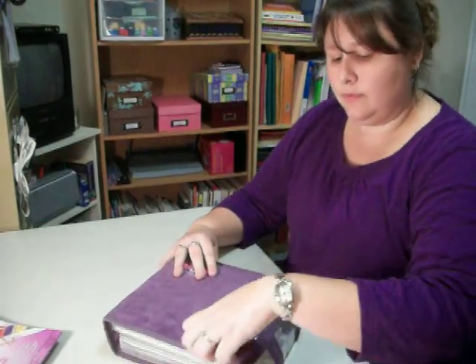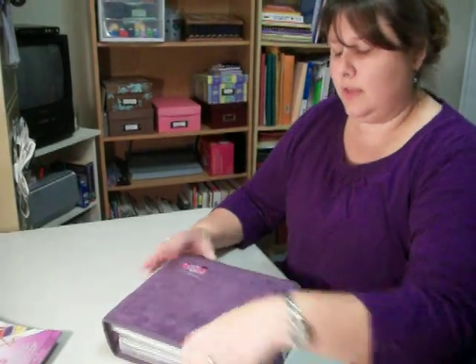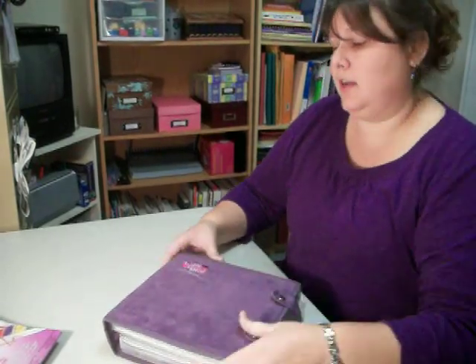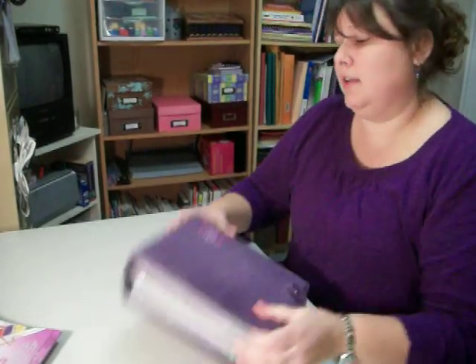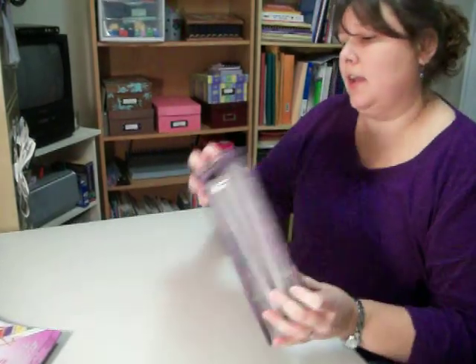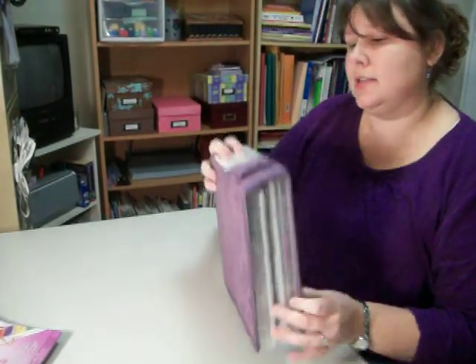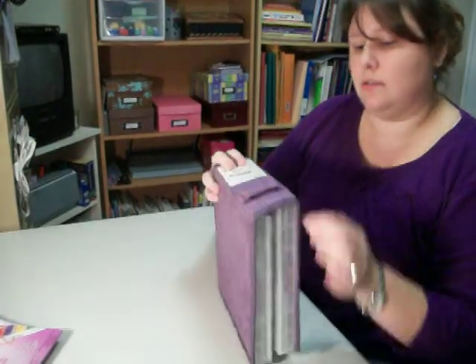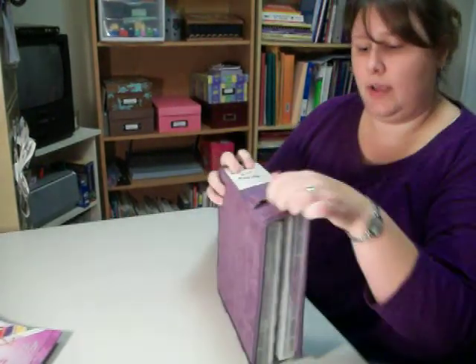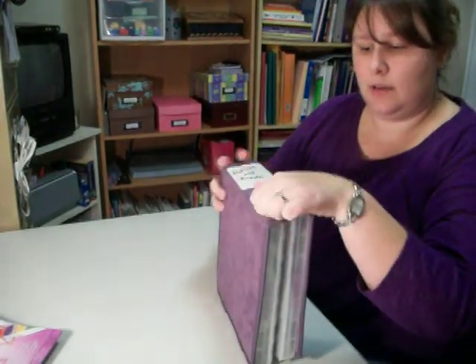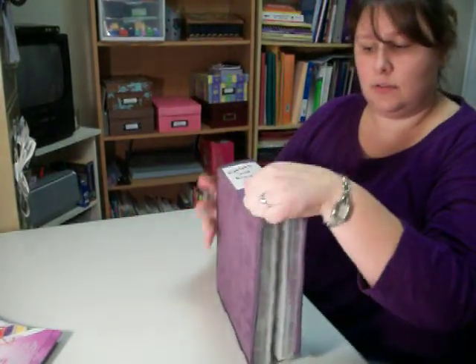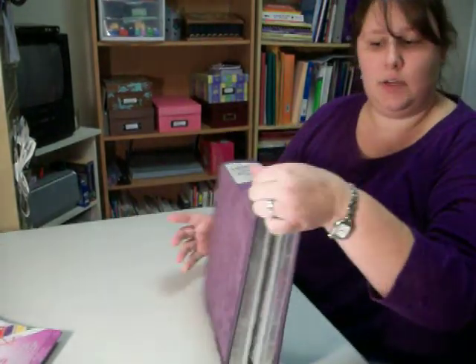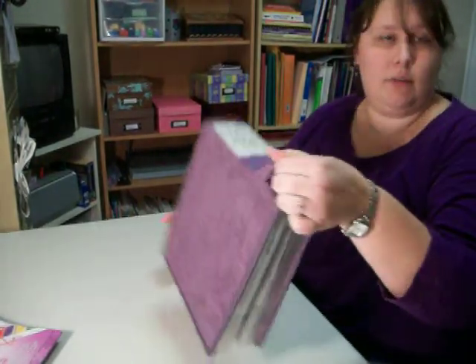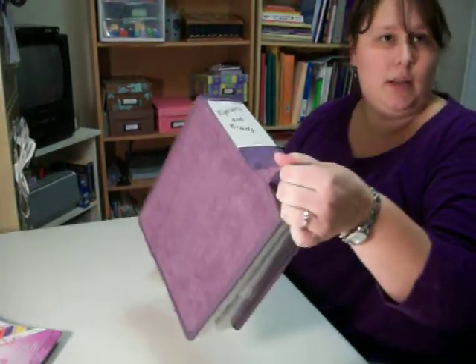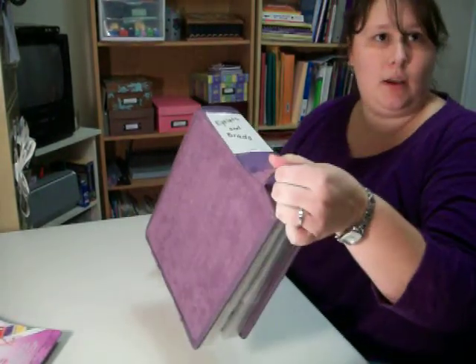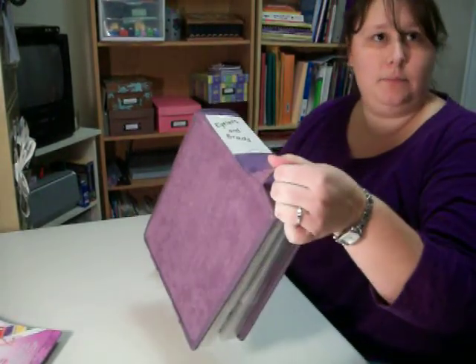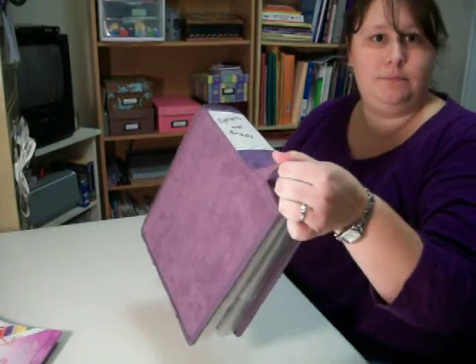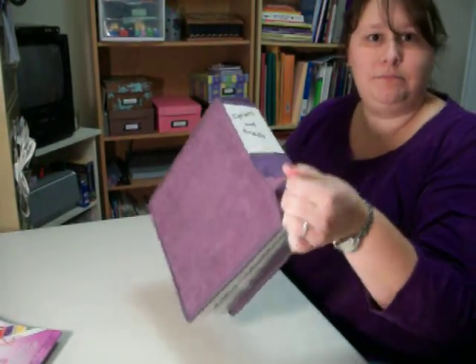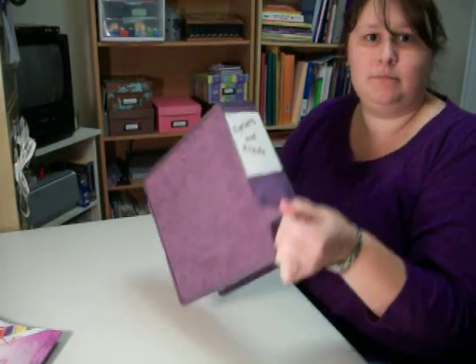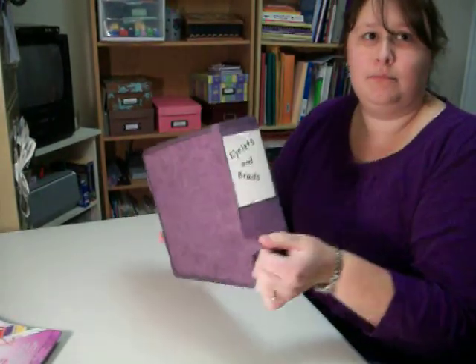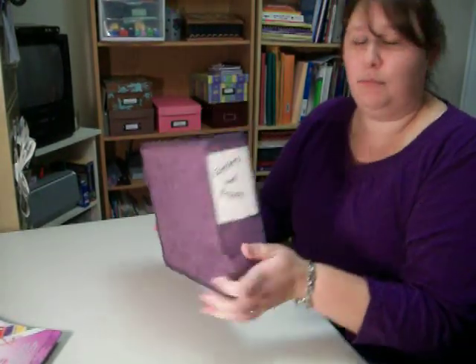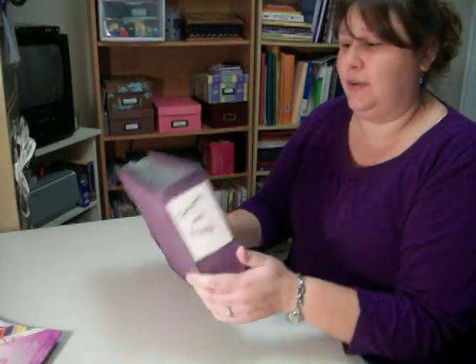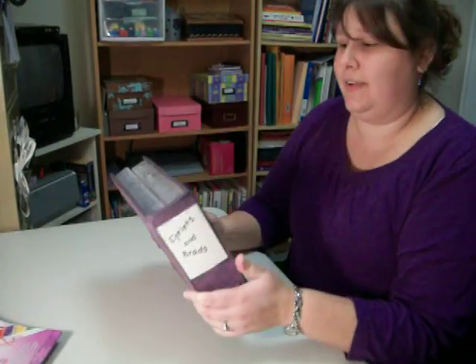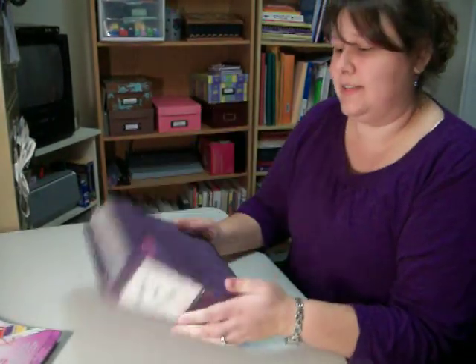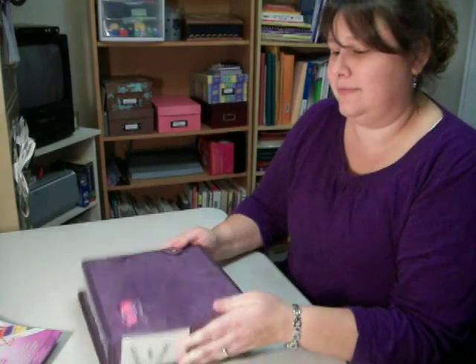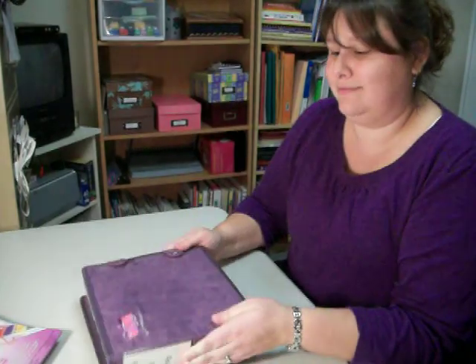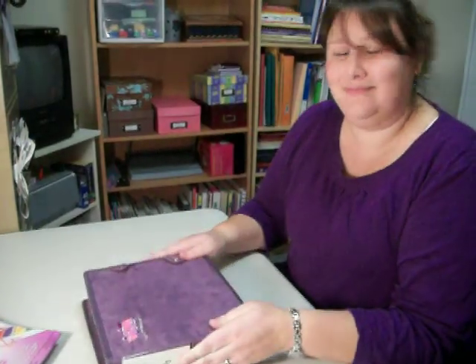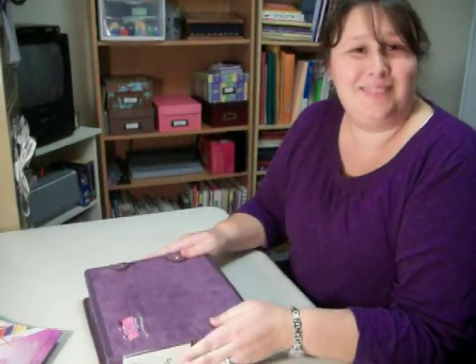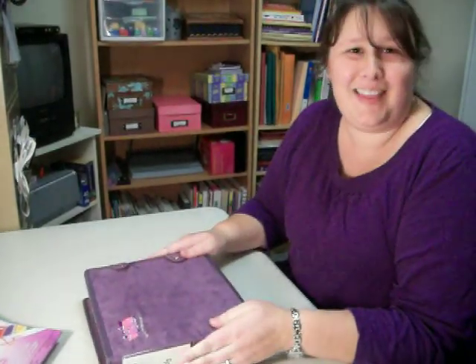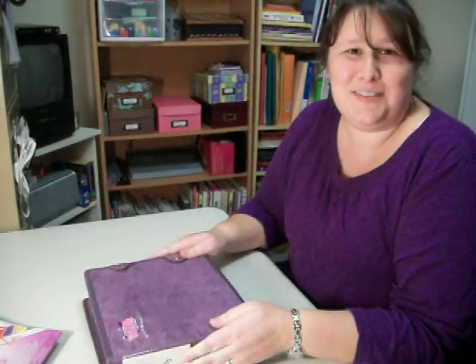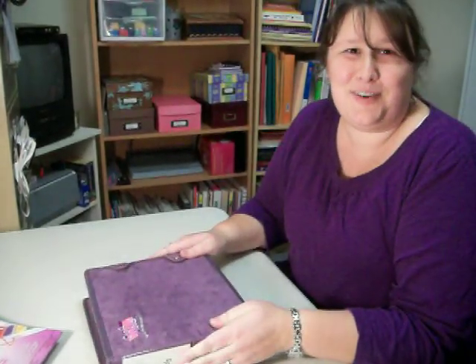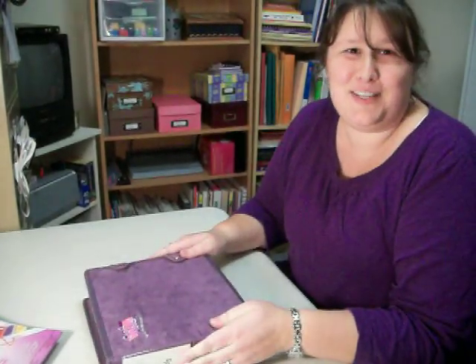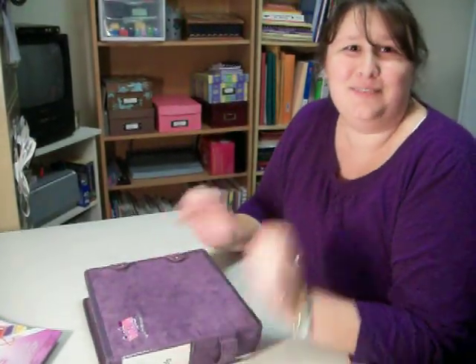And it even has a little handle, so you're ready to go. Perfect. Thanks for watchin'.